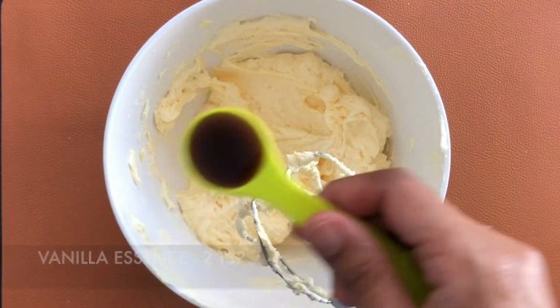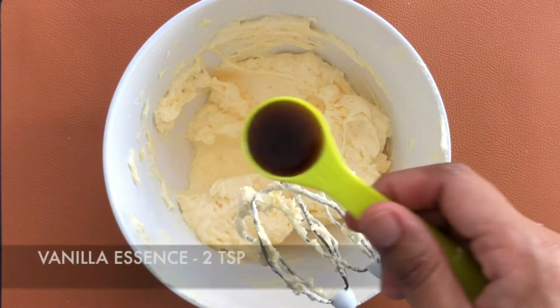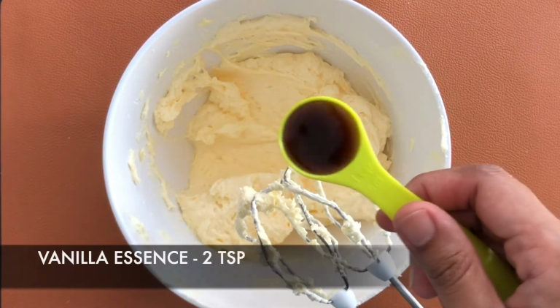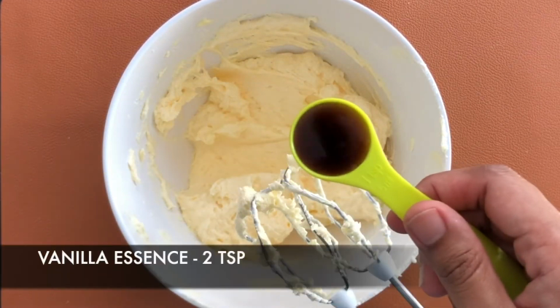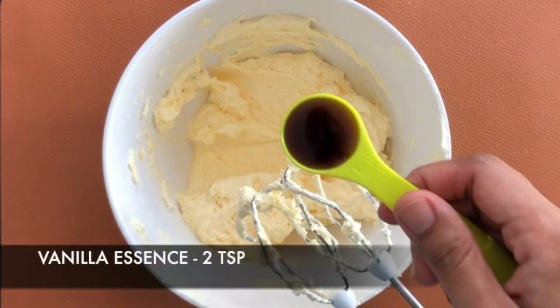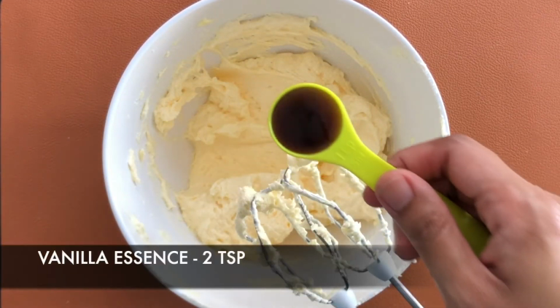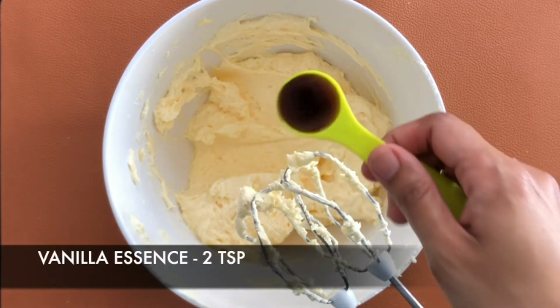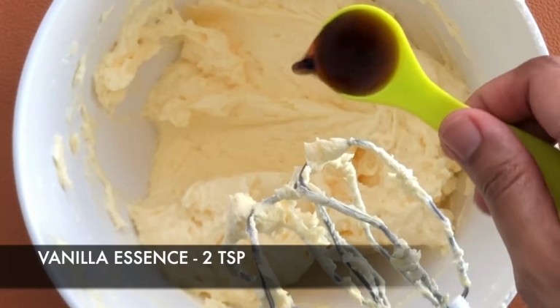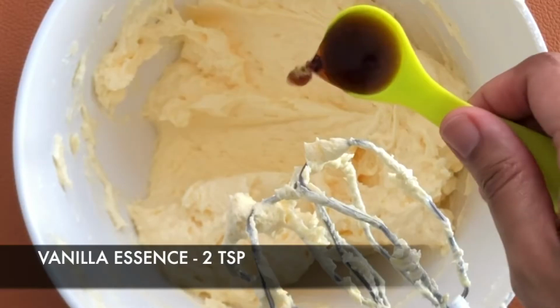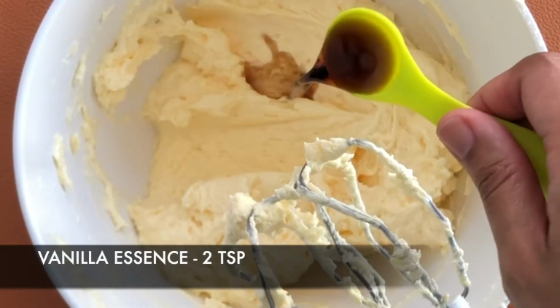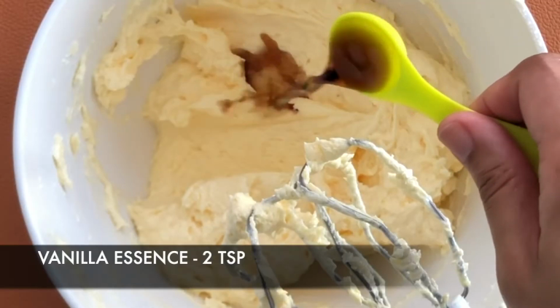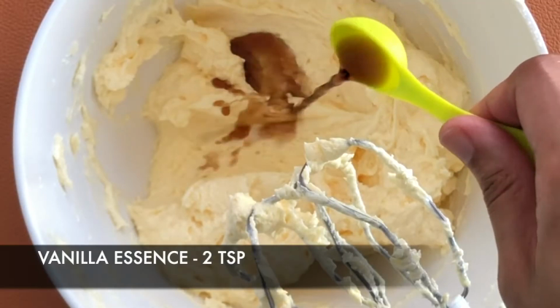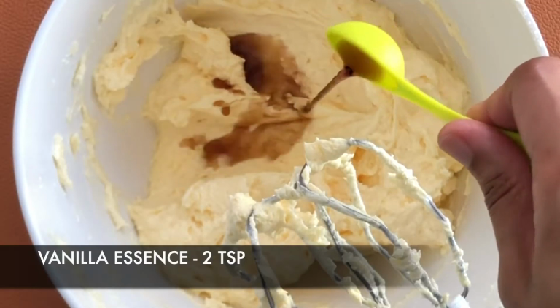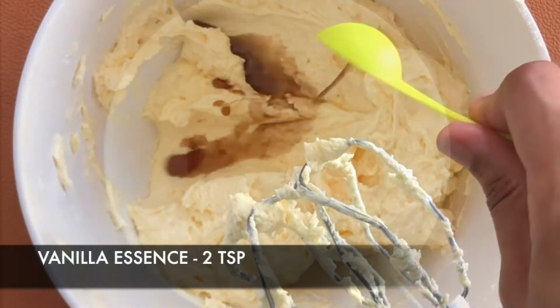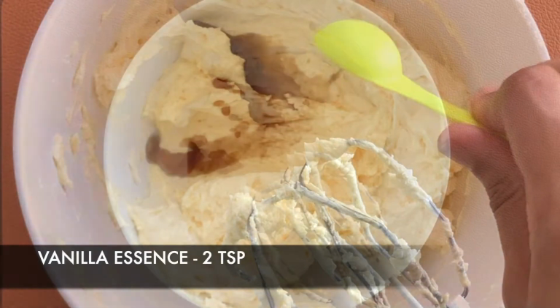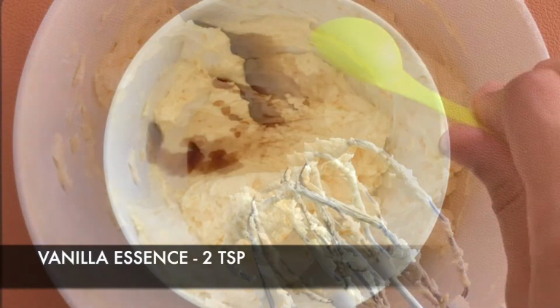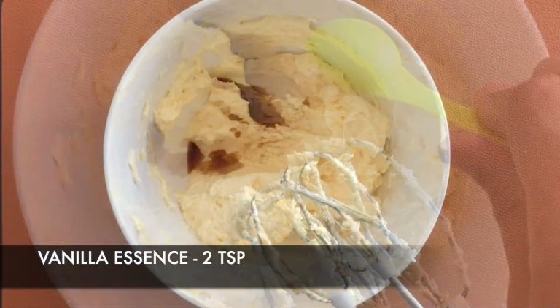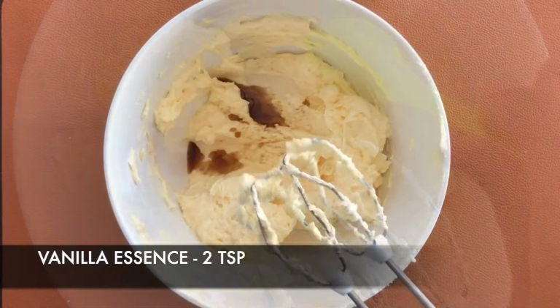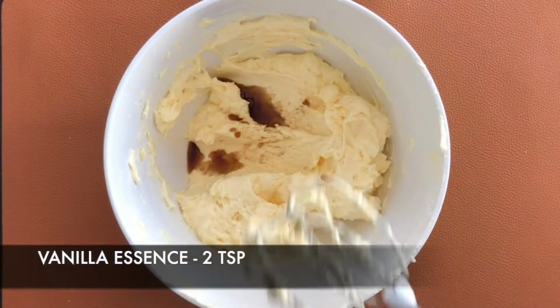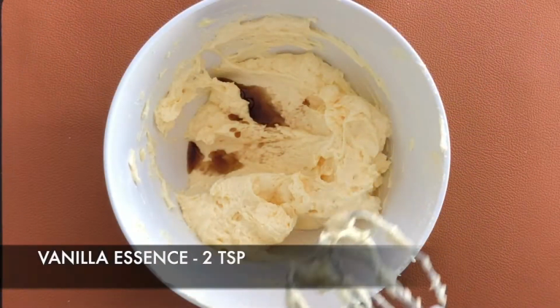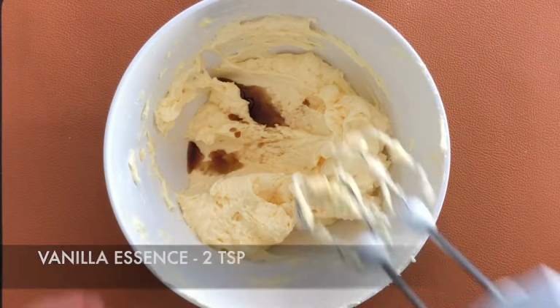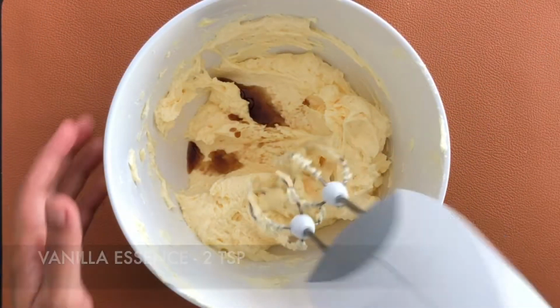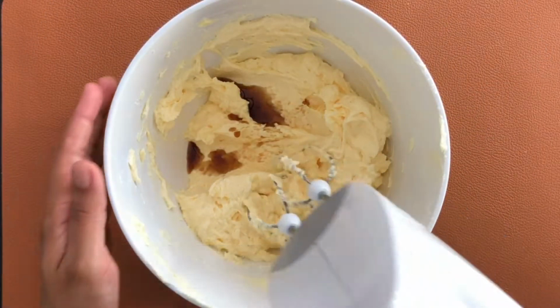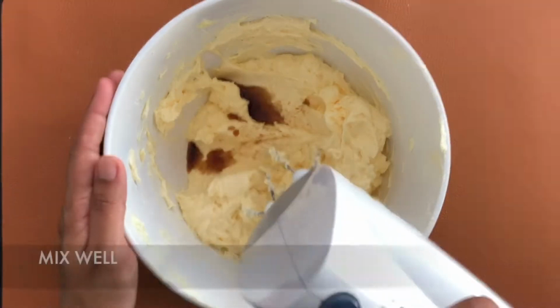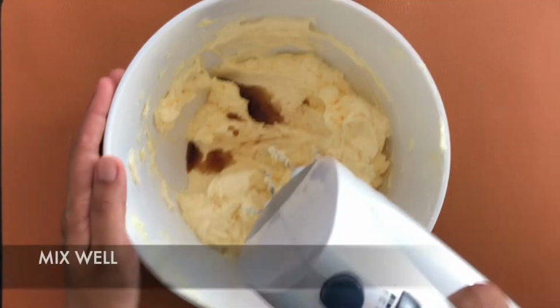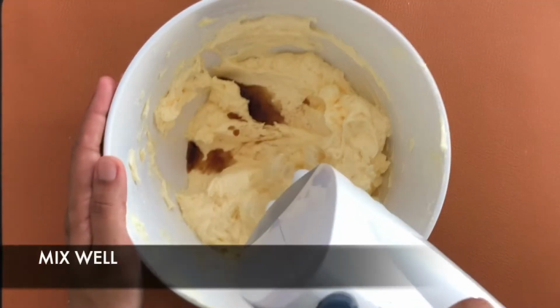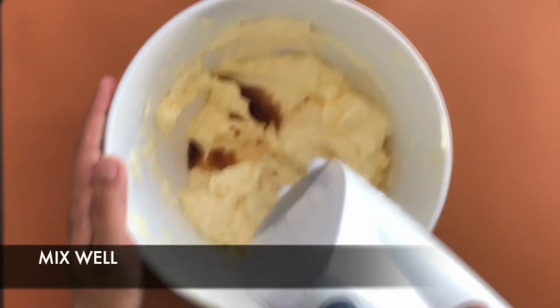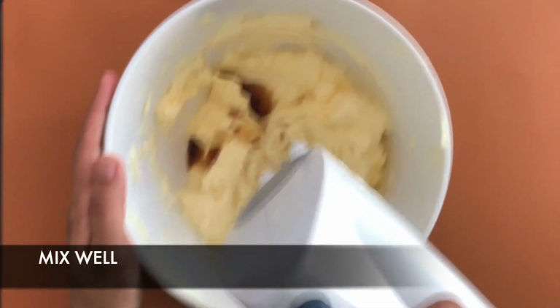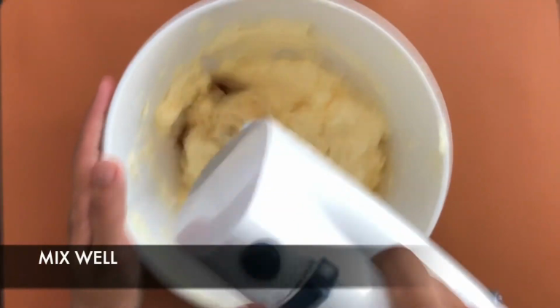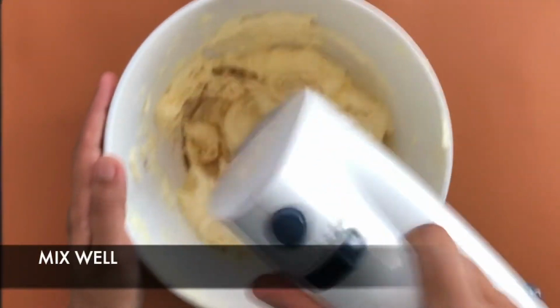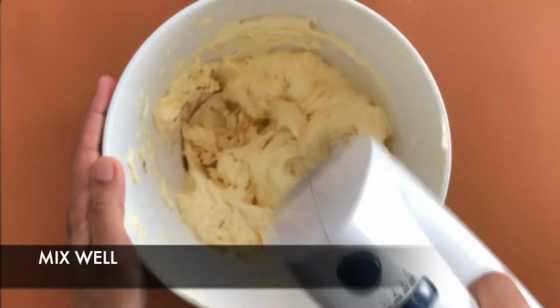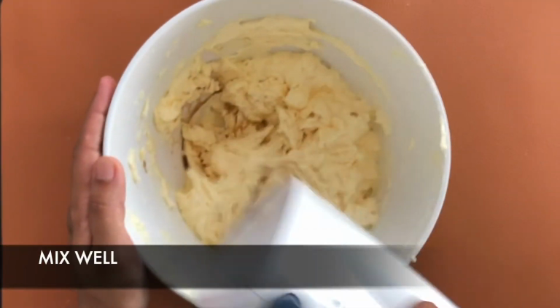For flavor, add around 2 teaspoons of vanilla essence and mix well.